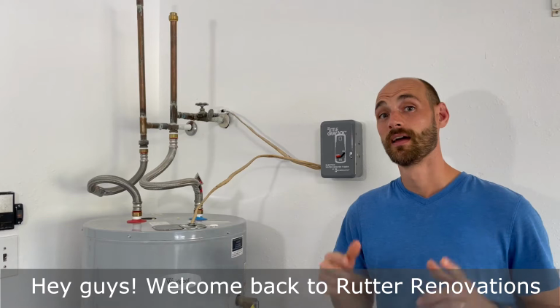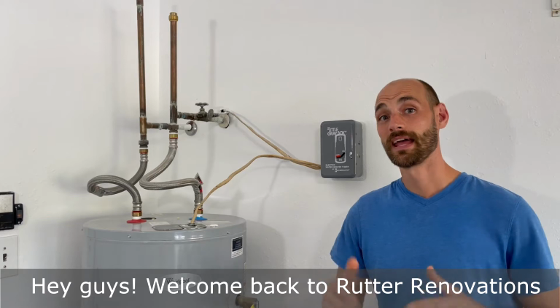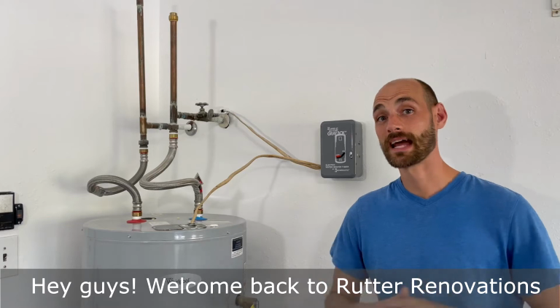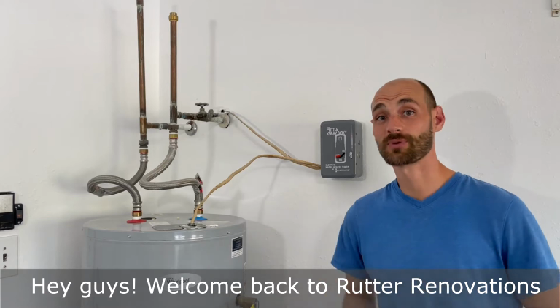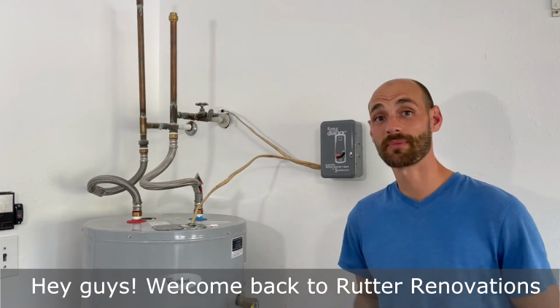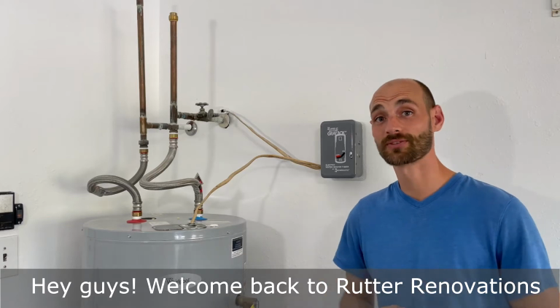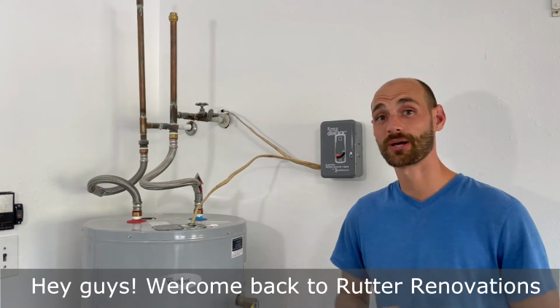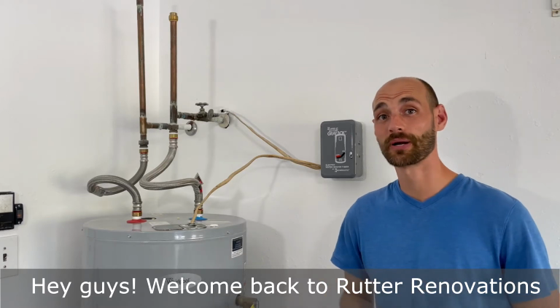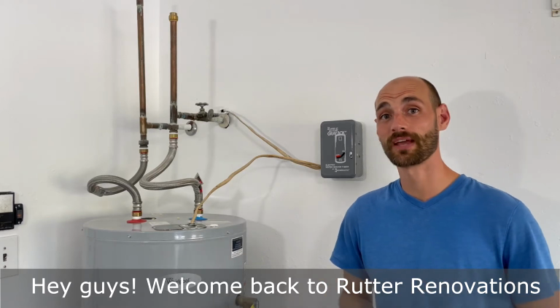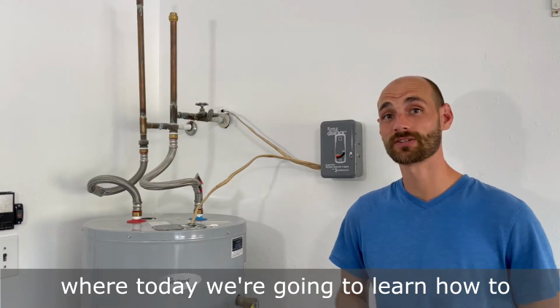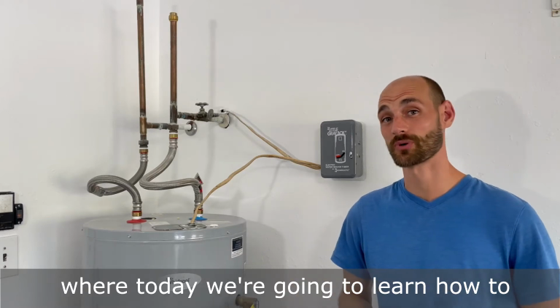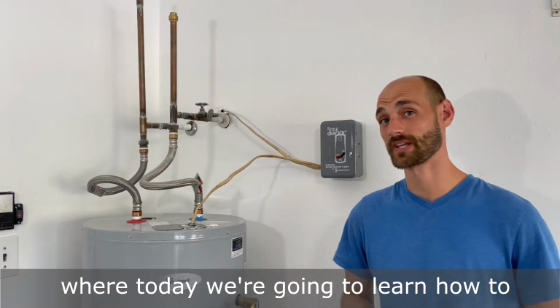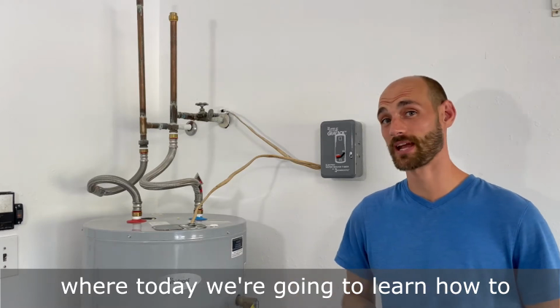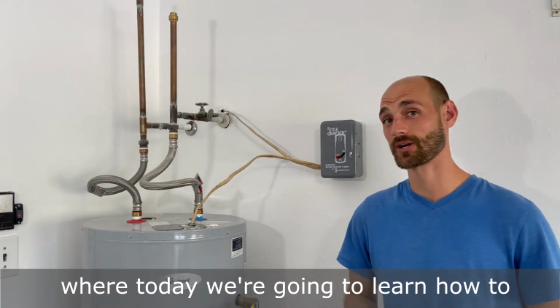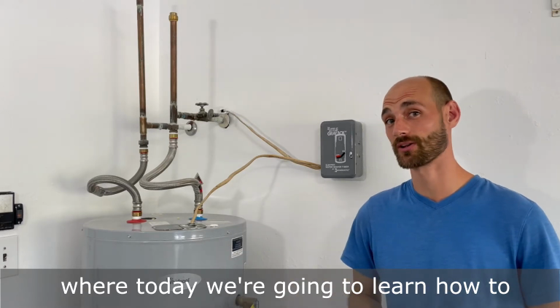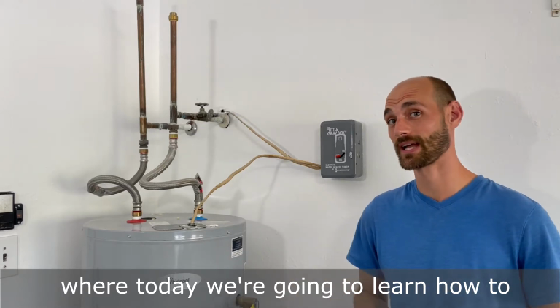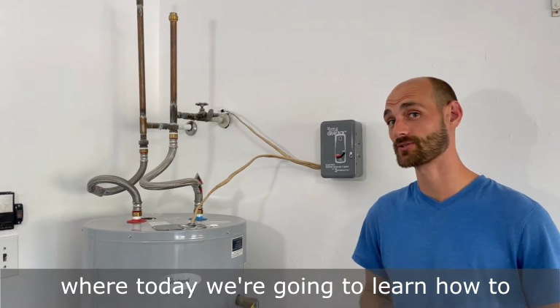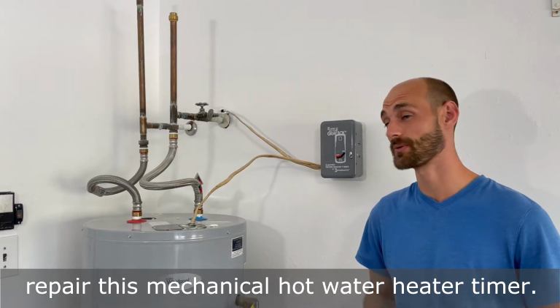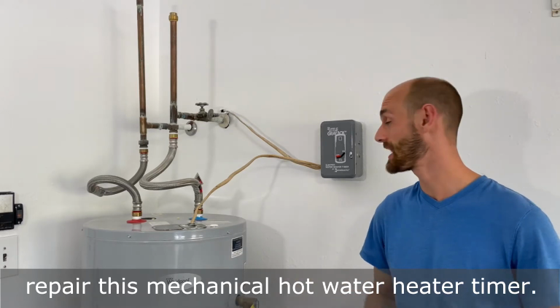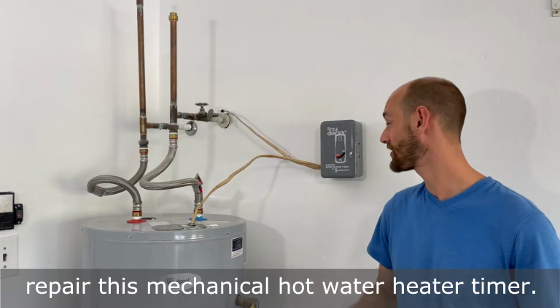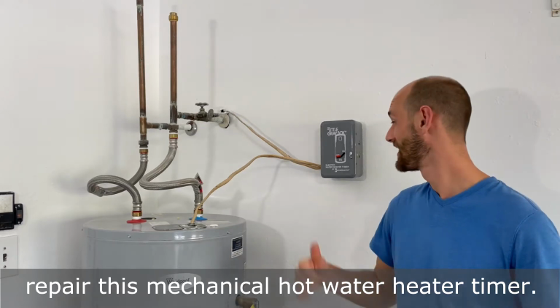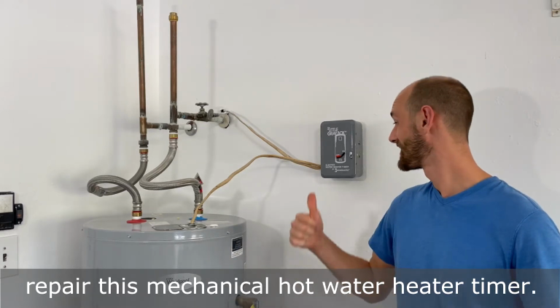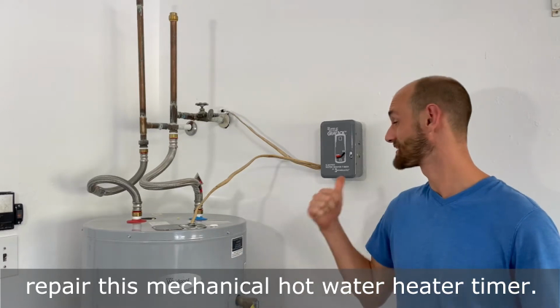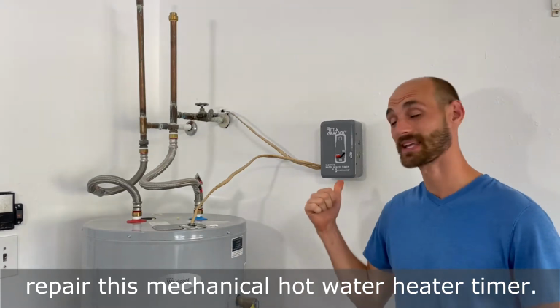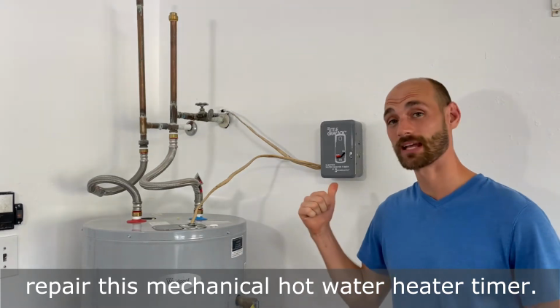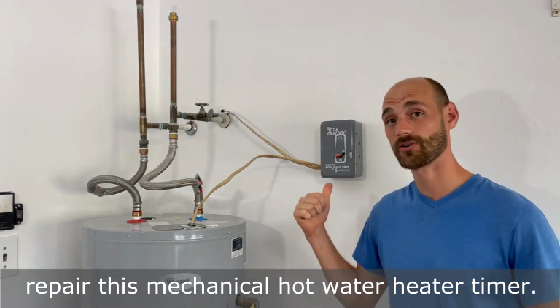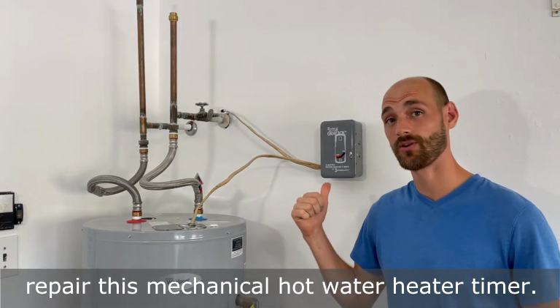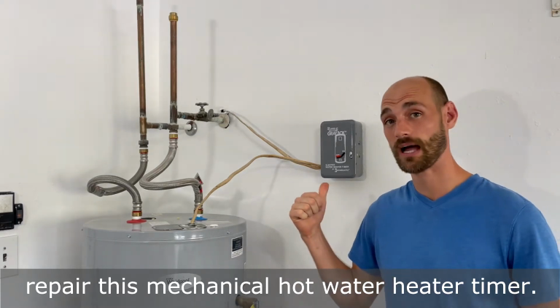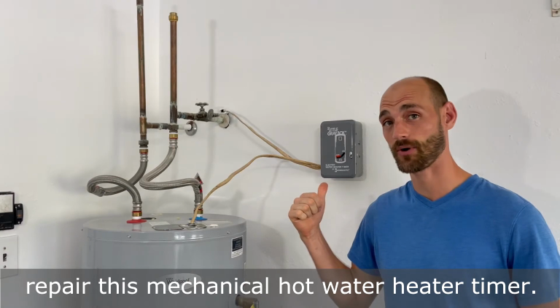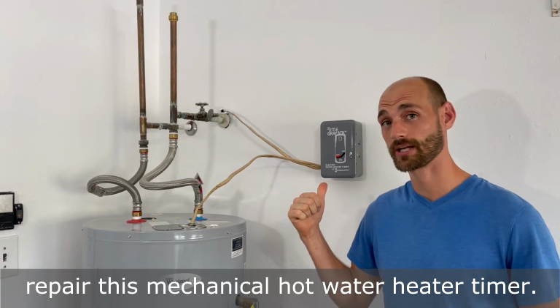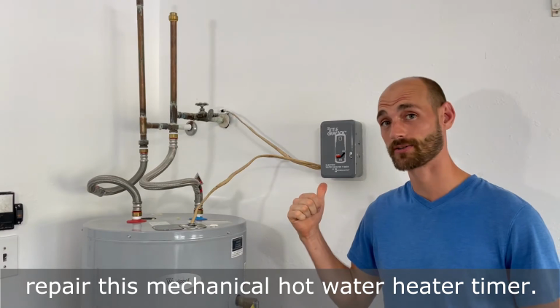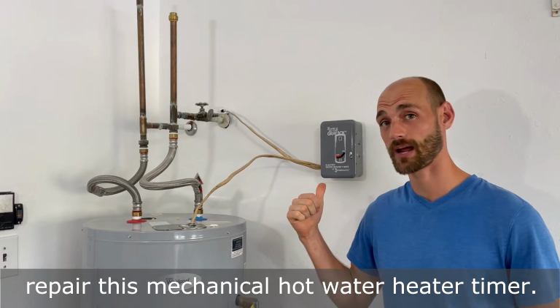Hey guys, welcome back to Roto Renovations, where today we're going to learn how to repair this mechanical high water heater timer.